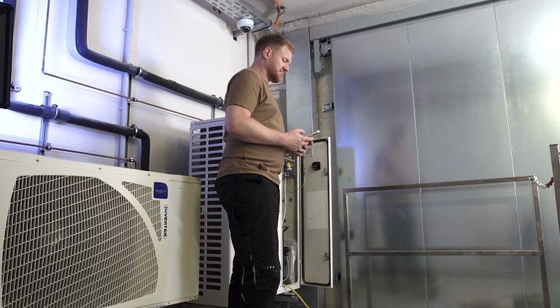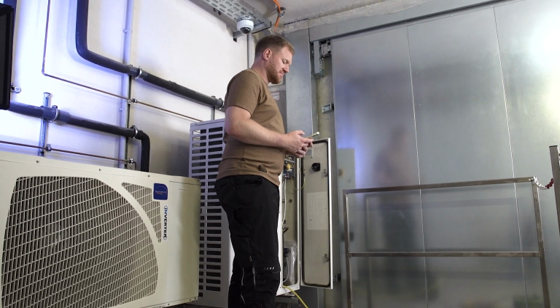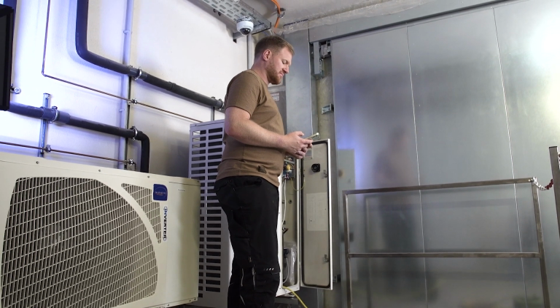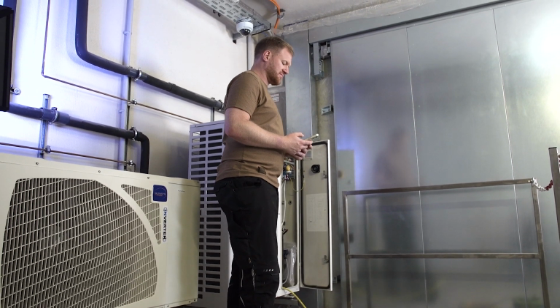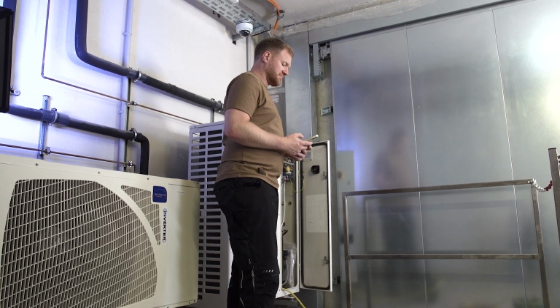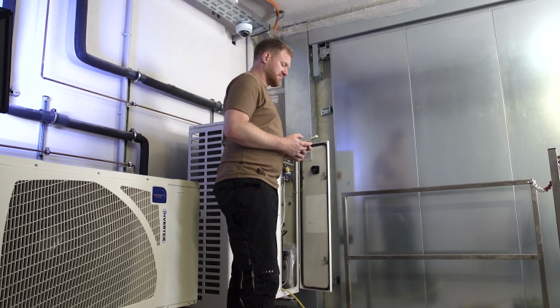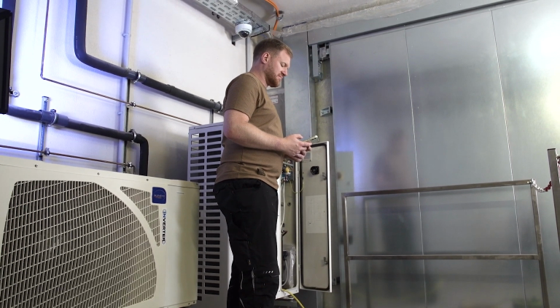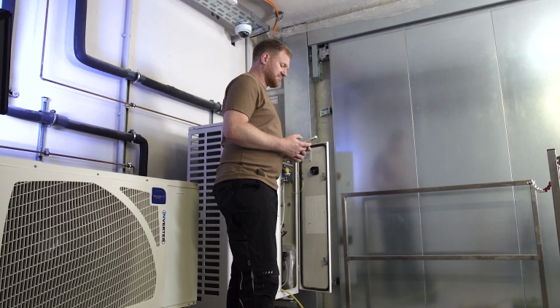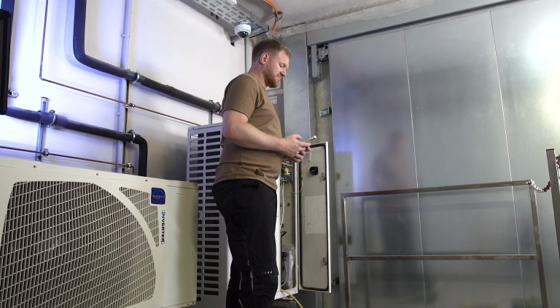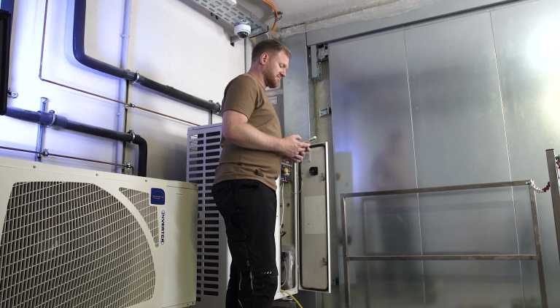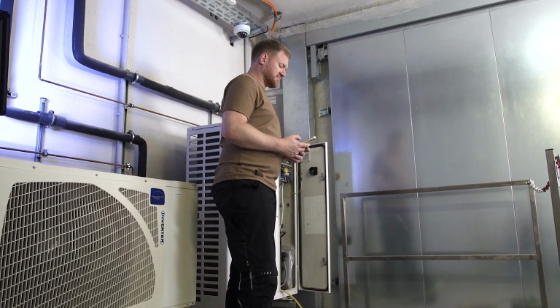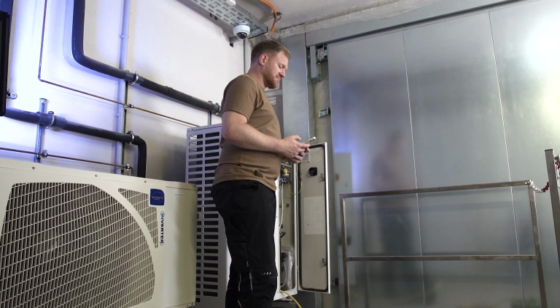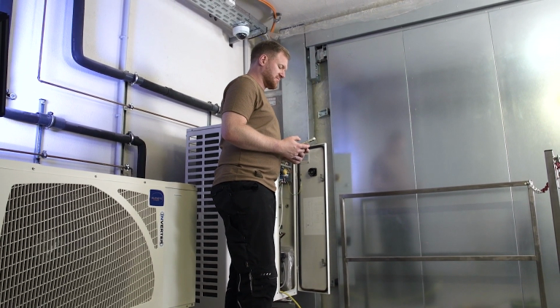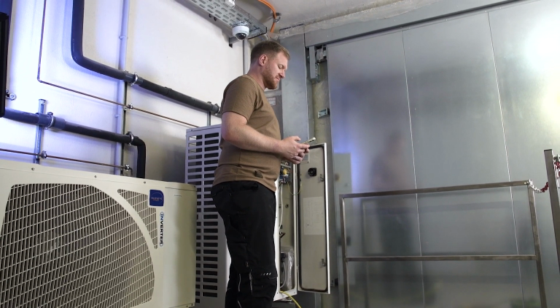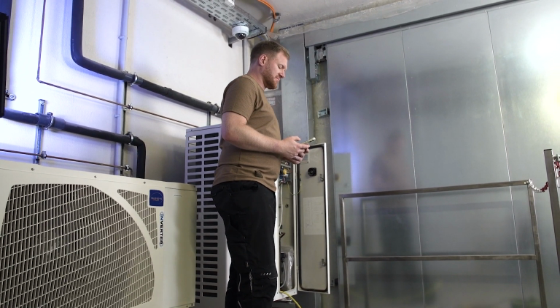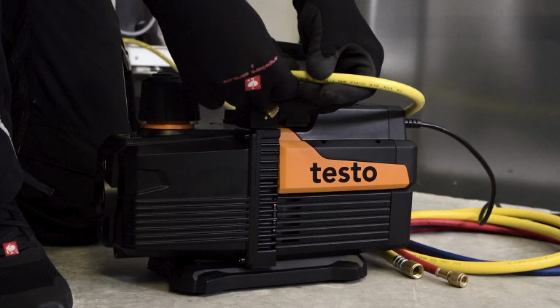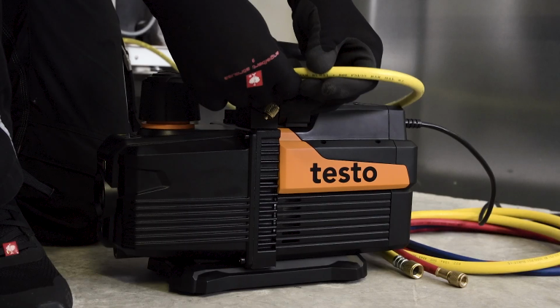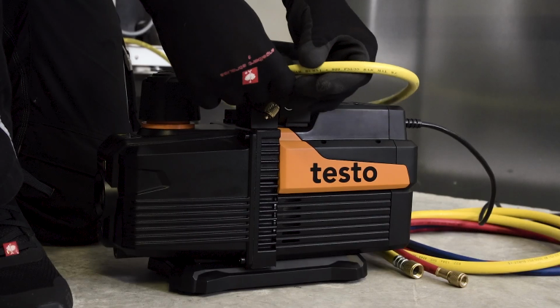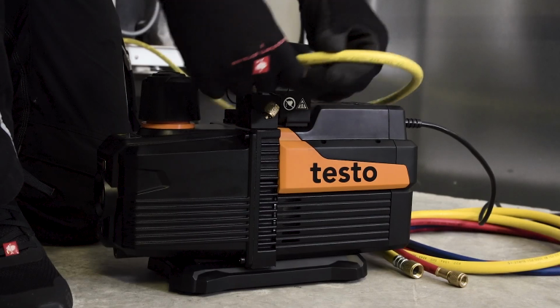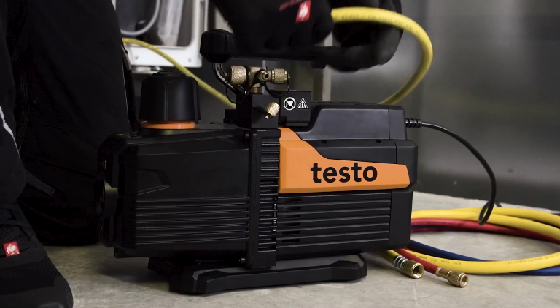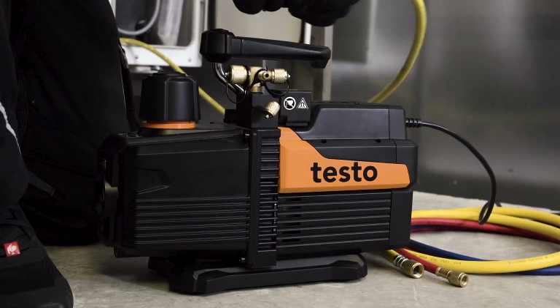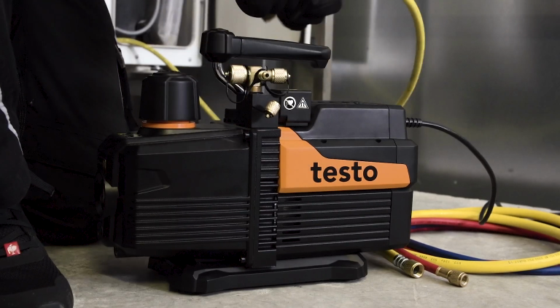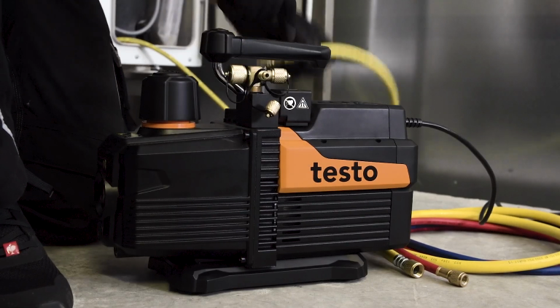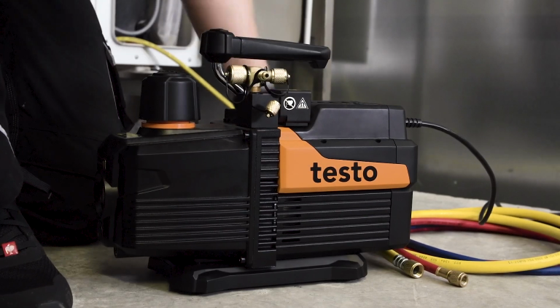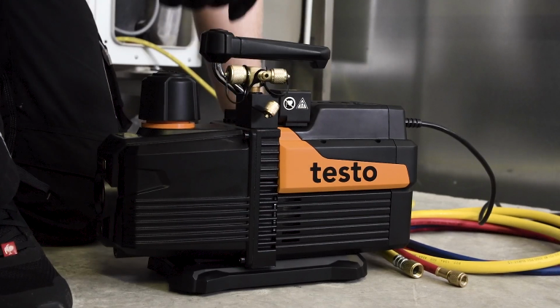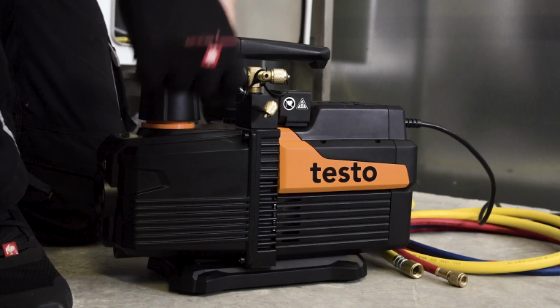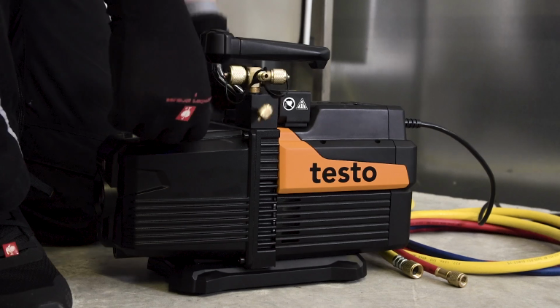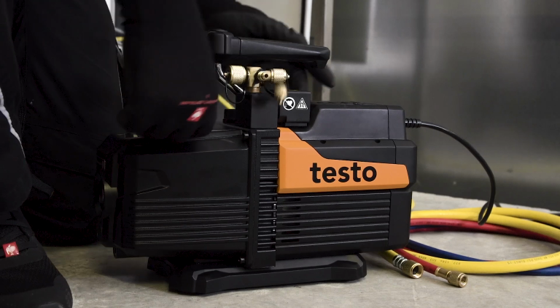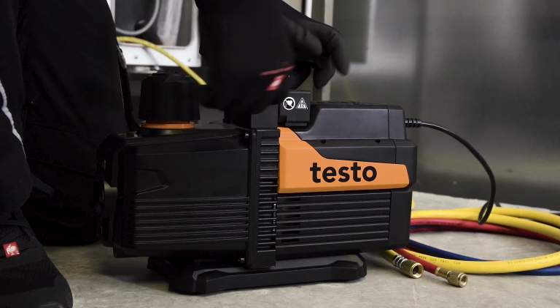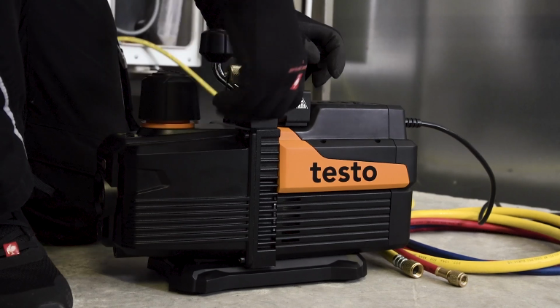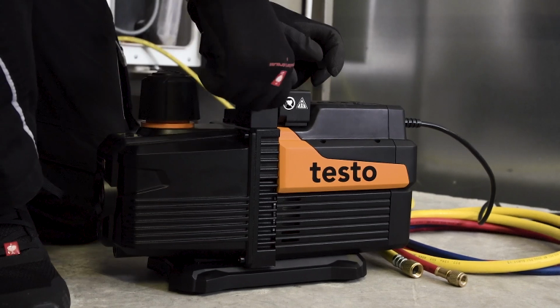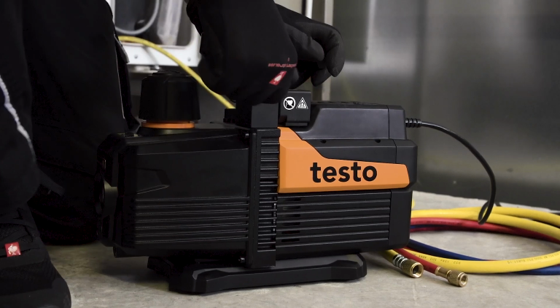After completing the evacuation, simply check the result of the vacuum holding test and send the measurement report. Done. With the testo 565i, you won't lose any more time.